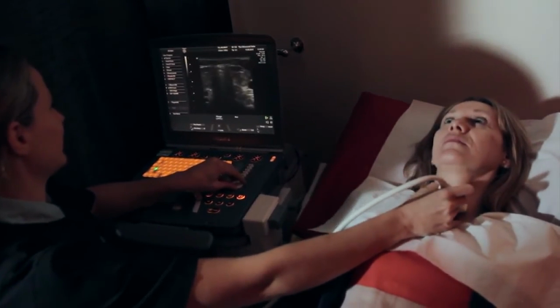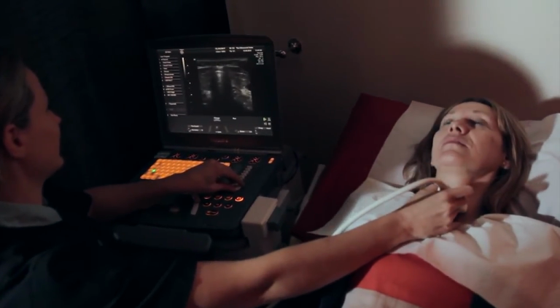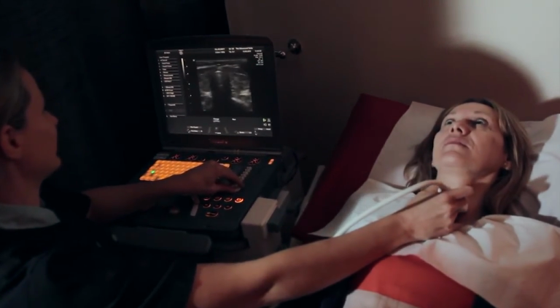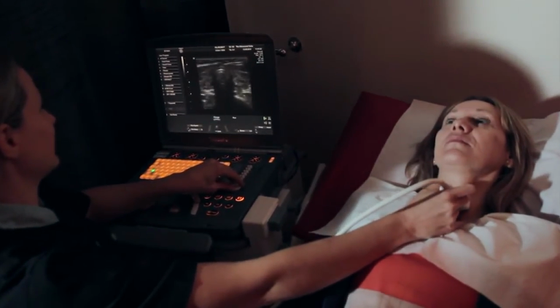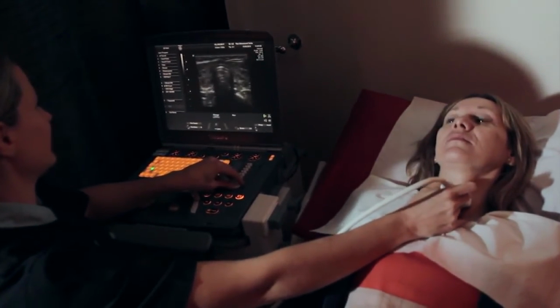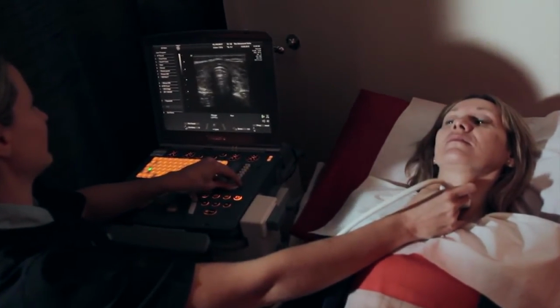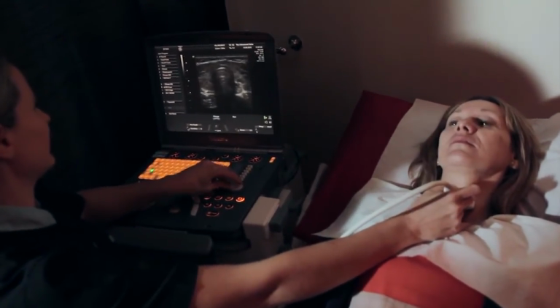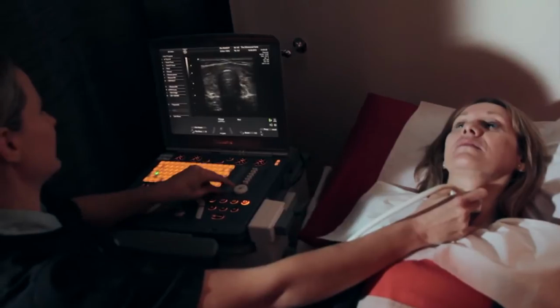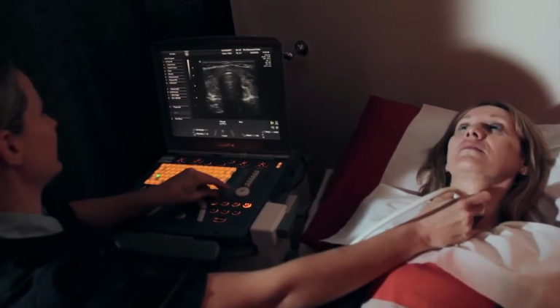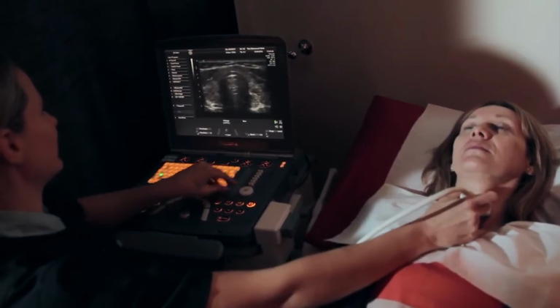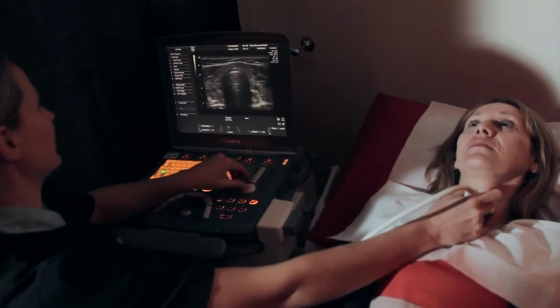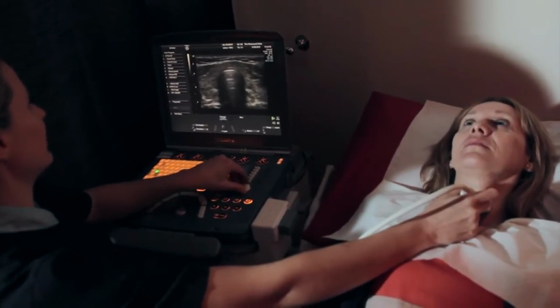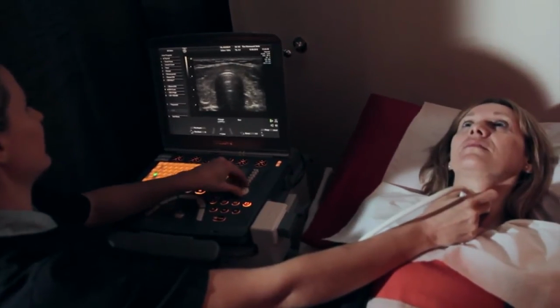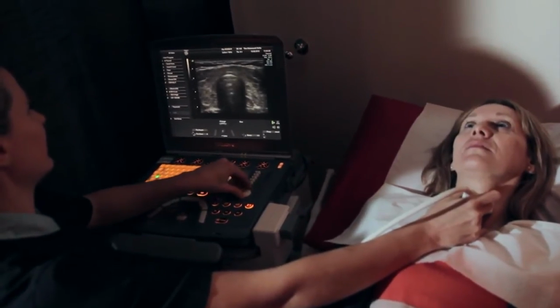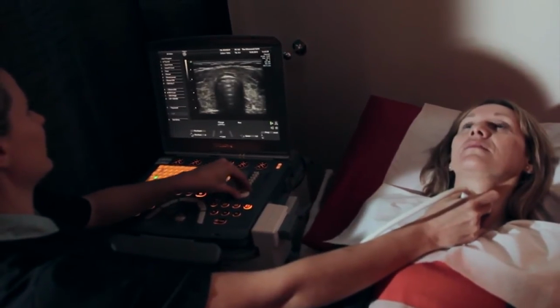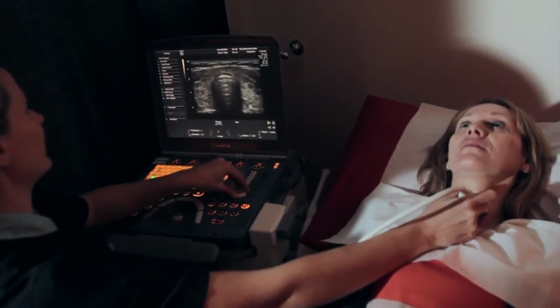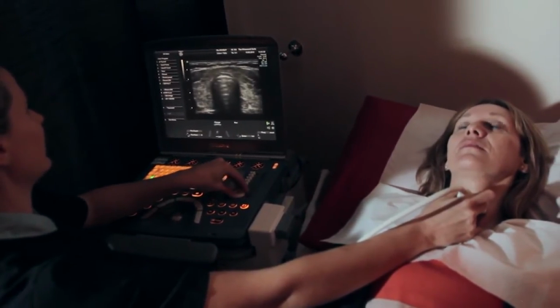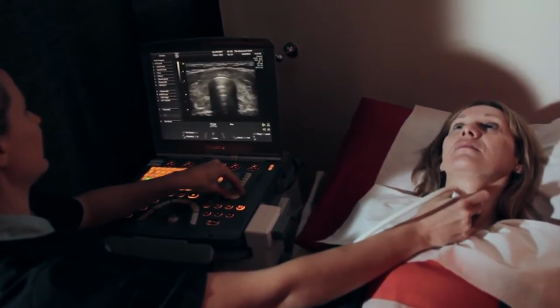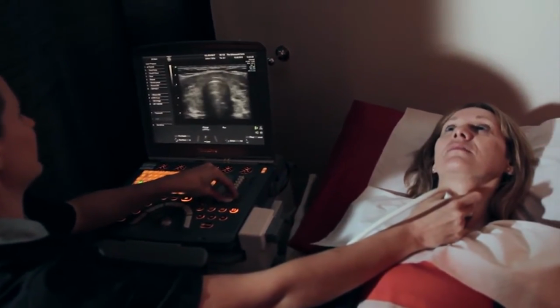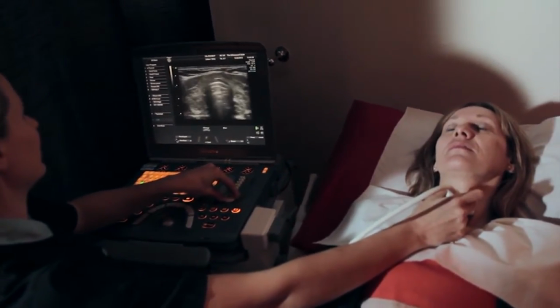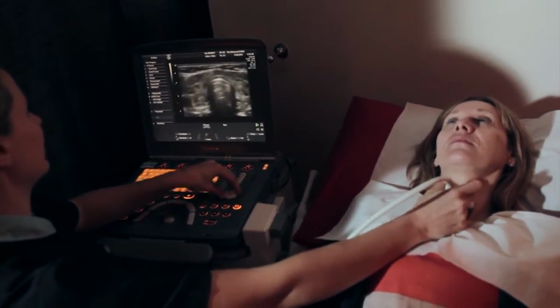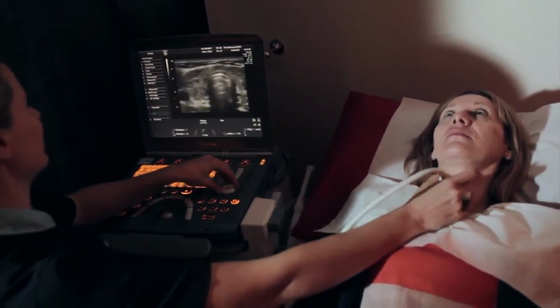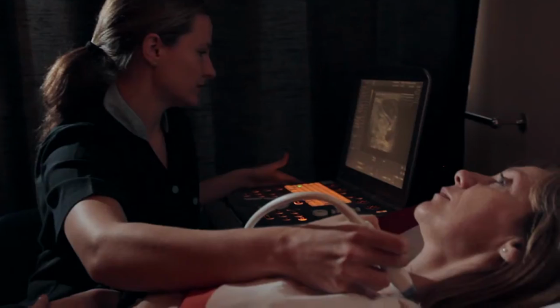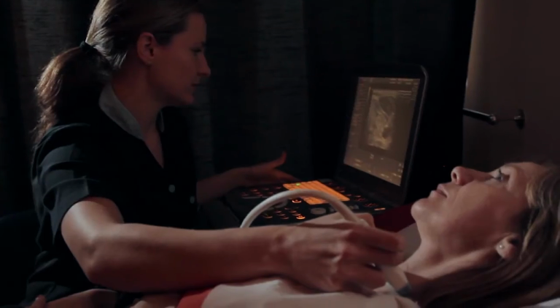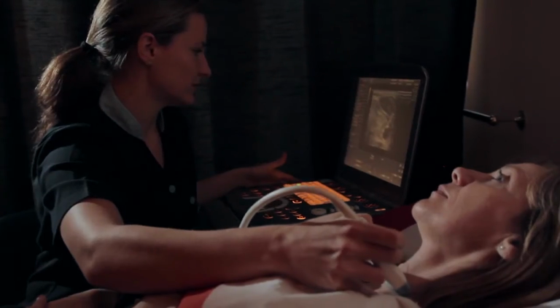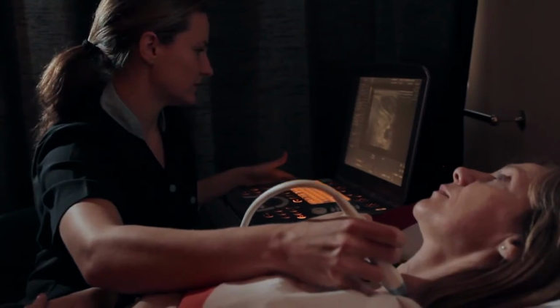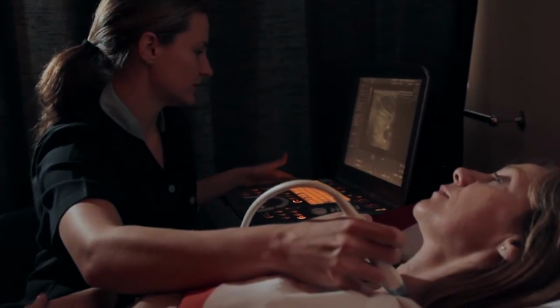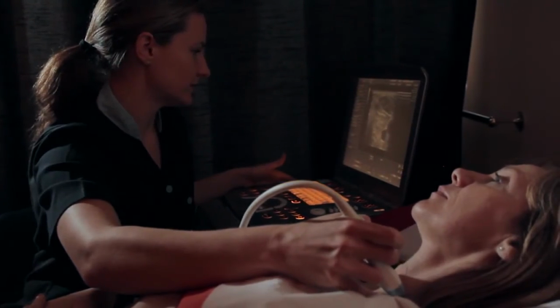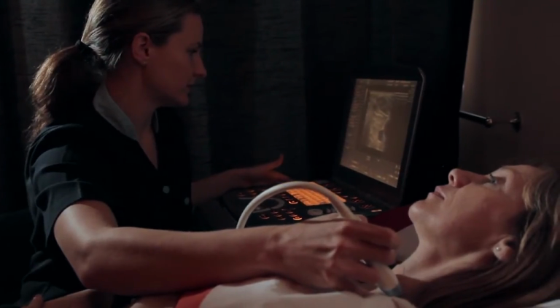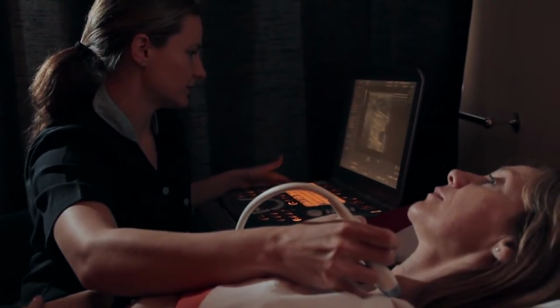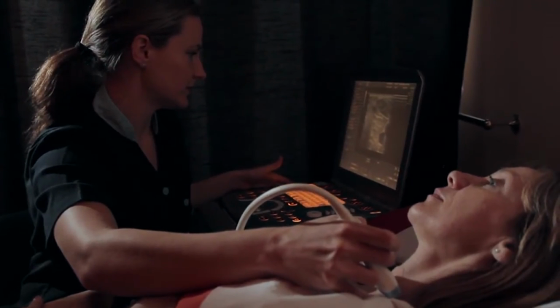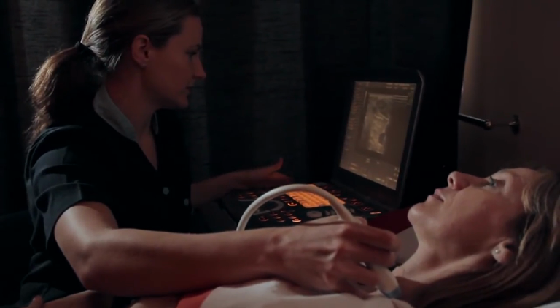Ultrasound gel is placed on the patient's neck and the thyroid is scanned with a linear ultrasound probe.